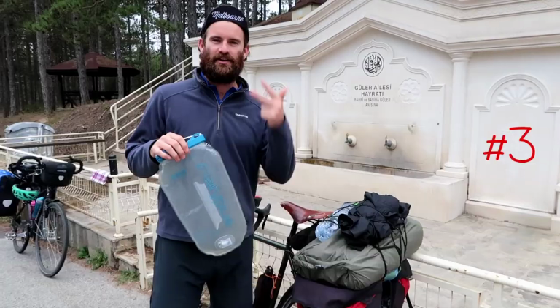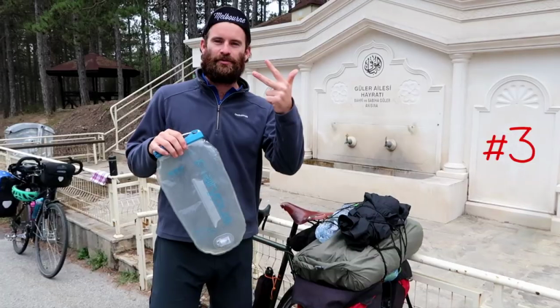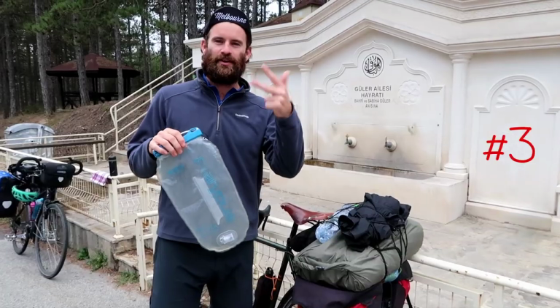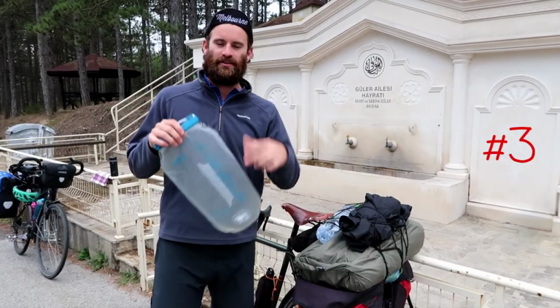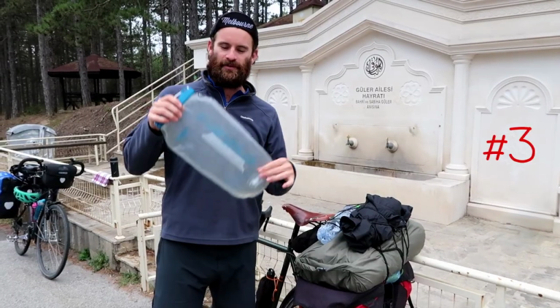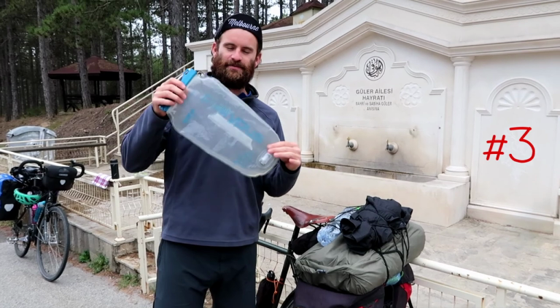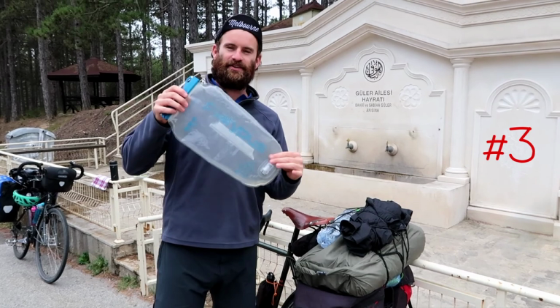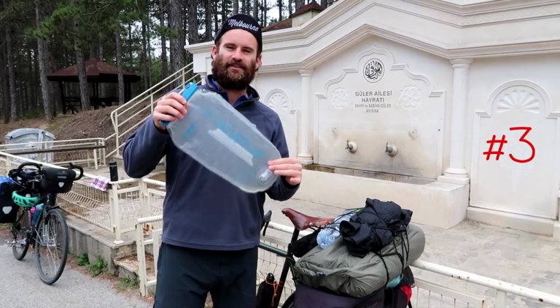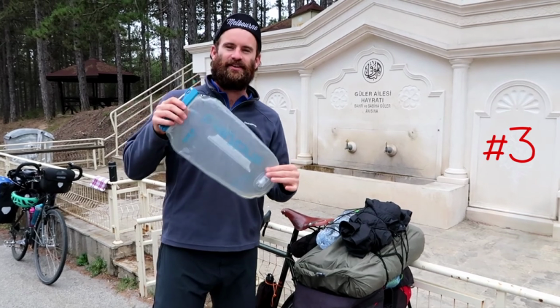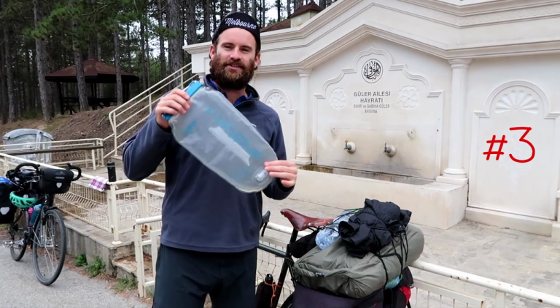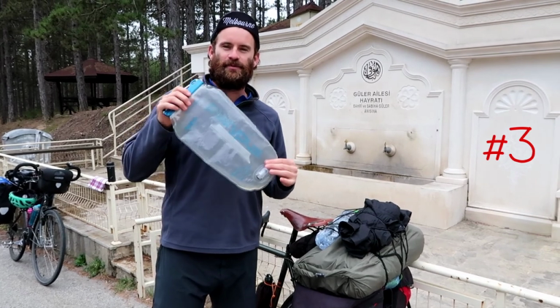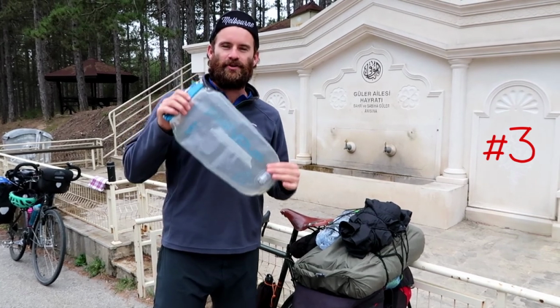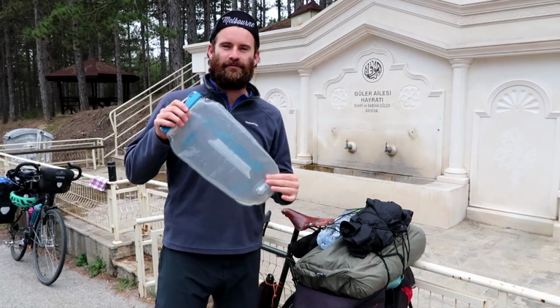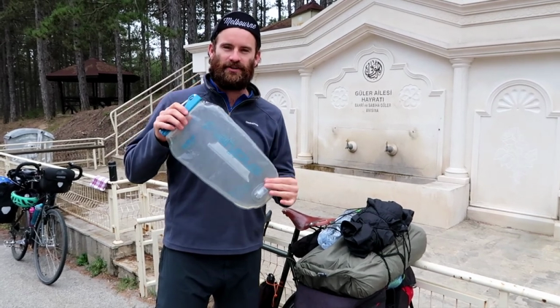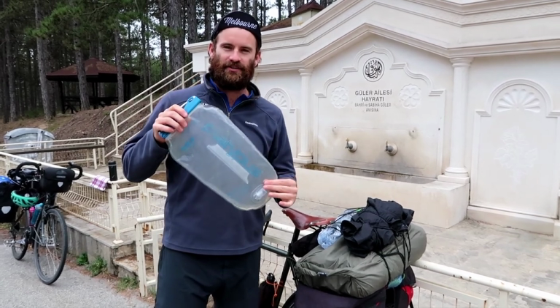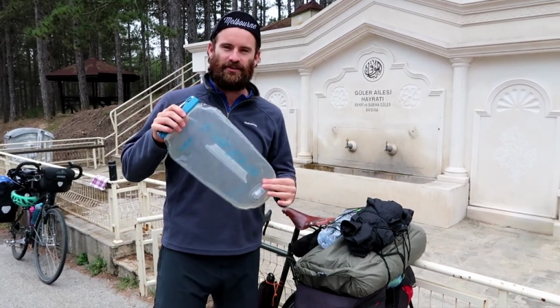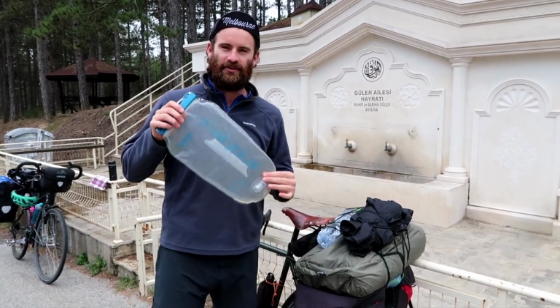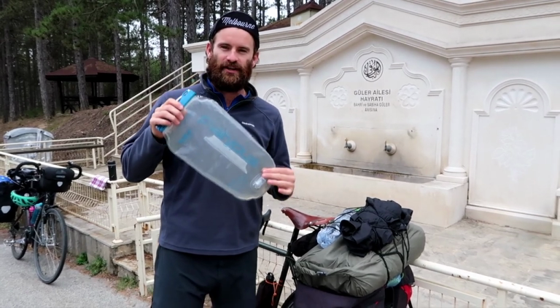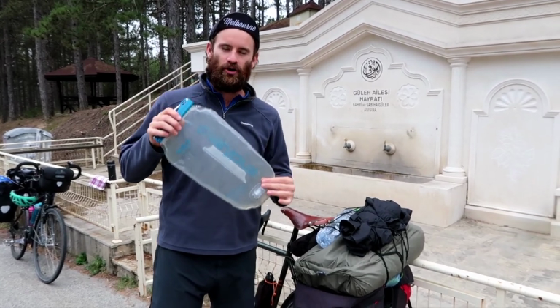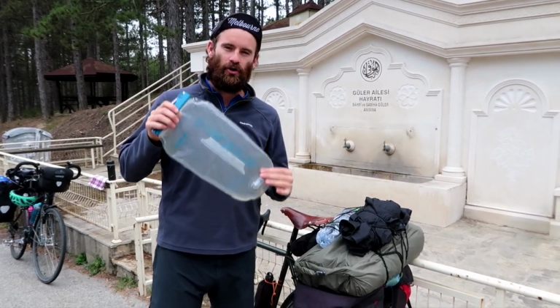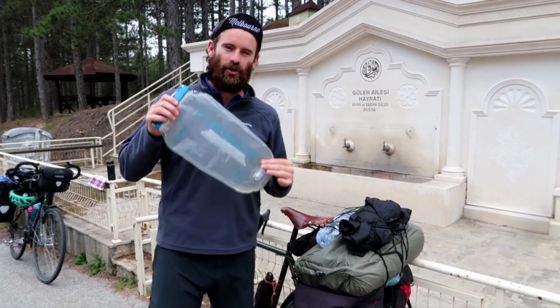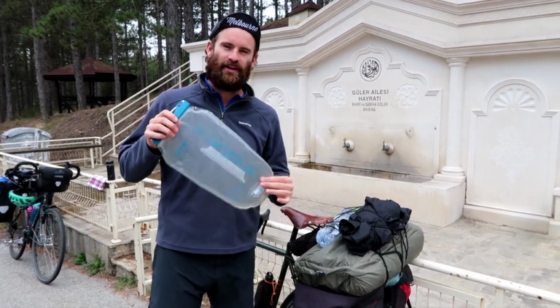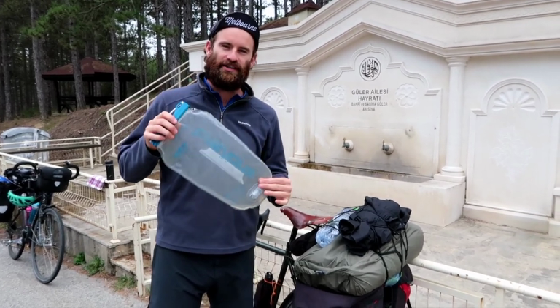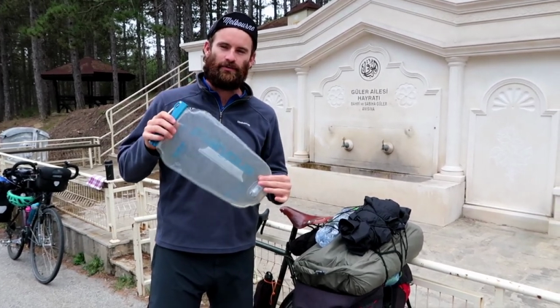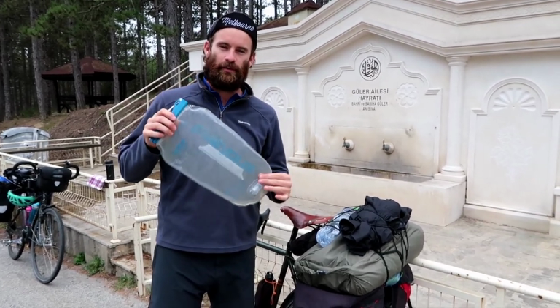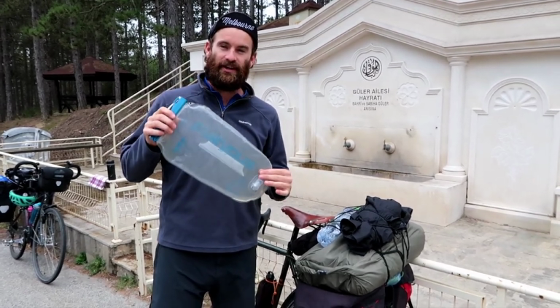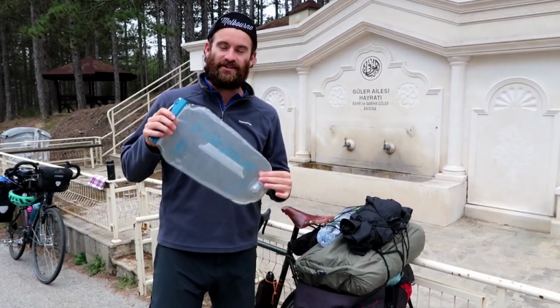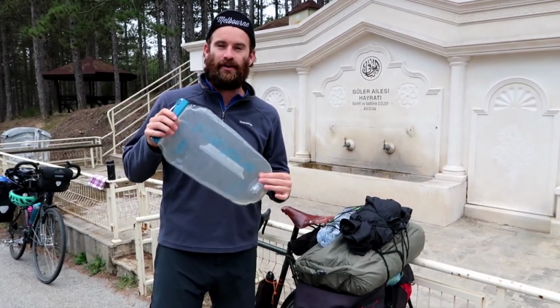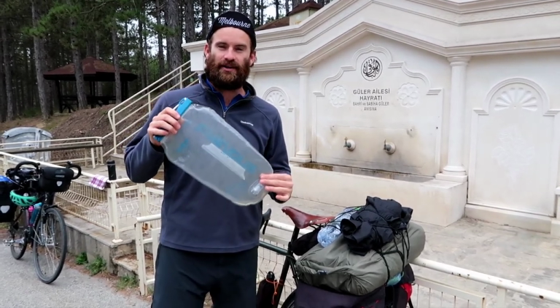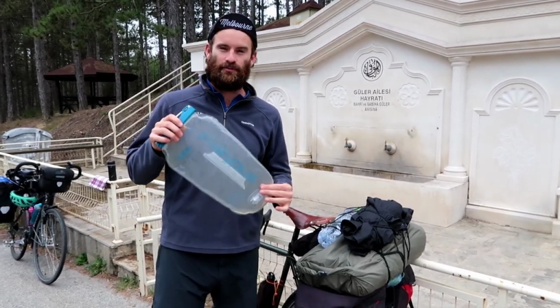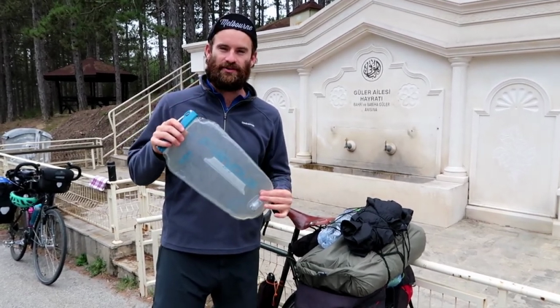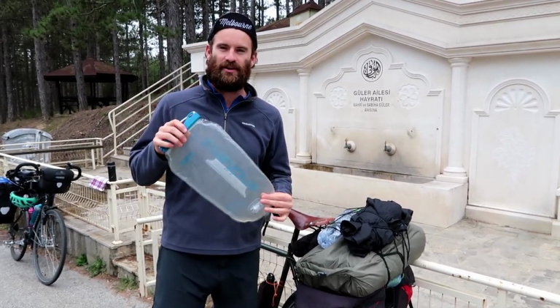Number three: the Platypus. This has been brilliant for us on those really long or hot days where we've needed to carry extra water.